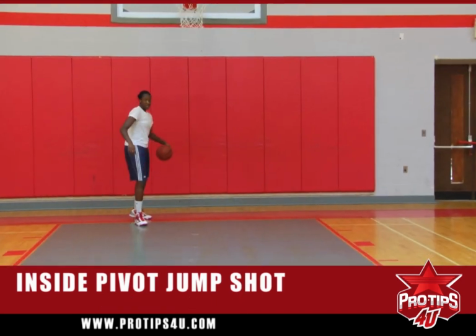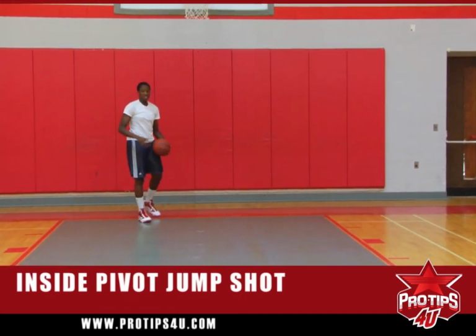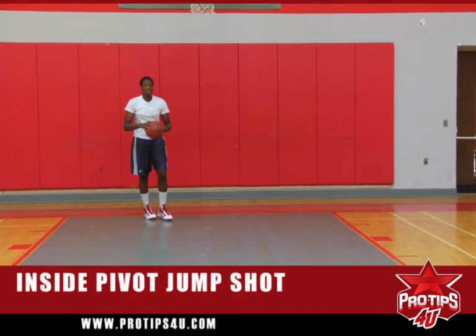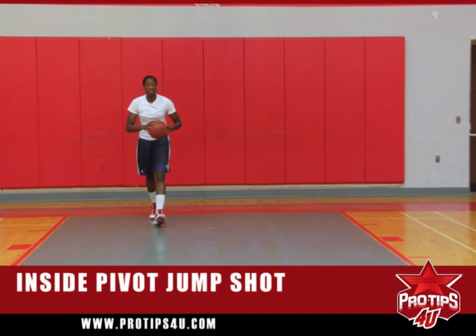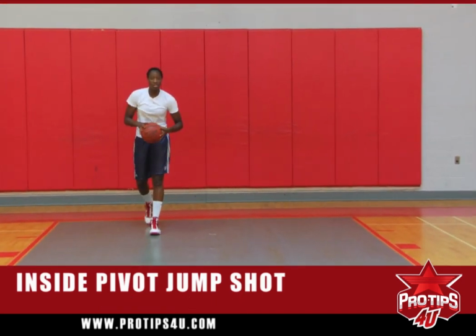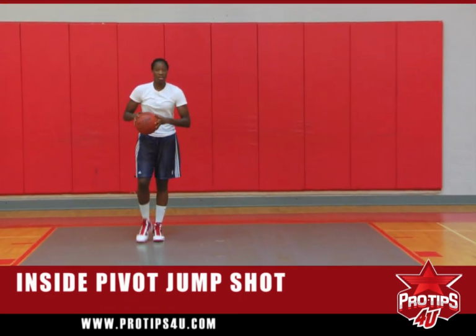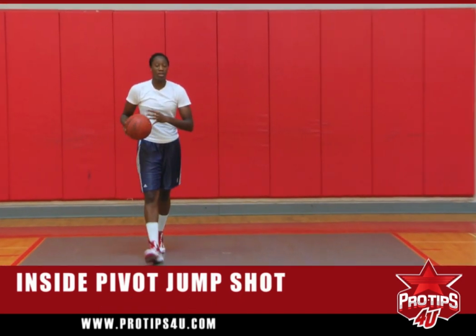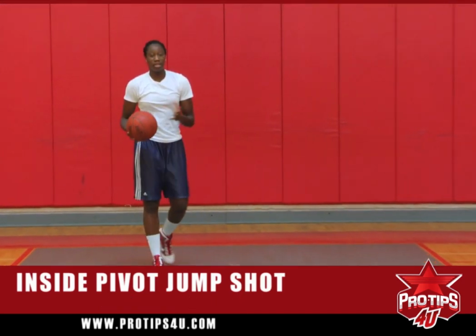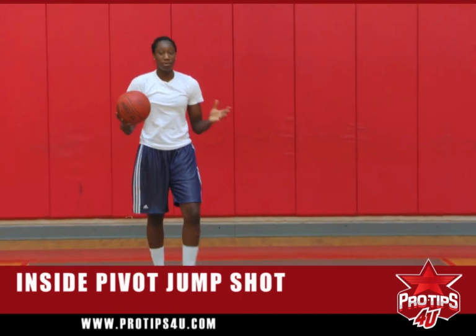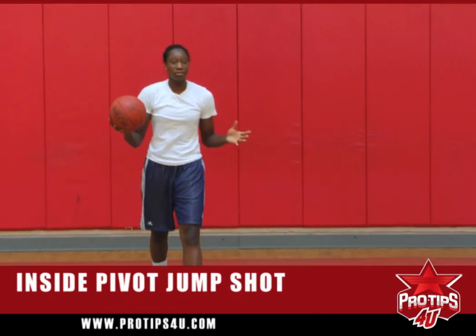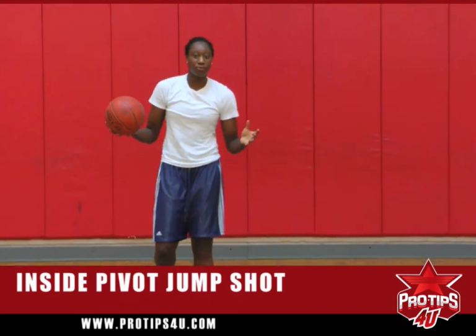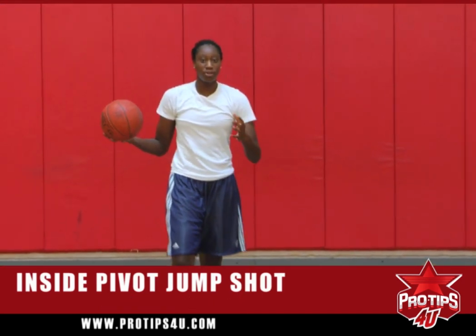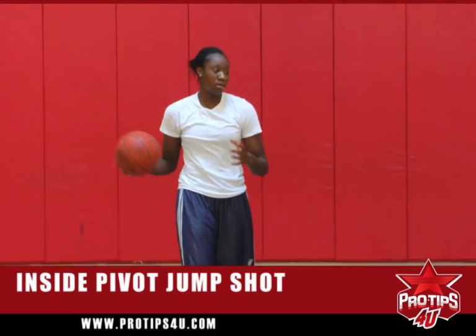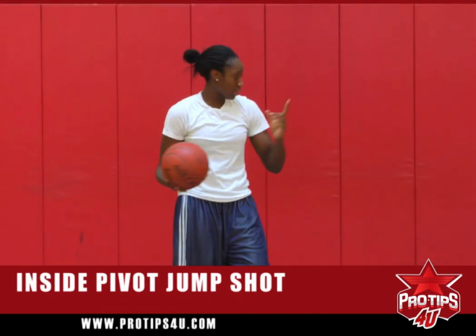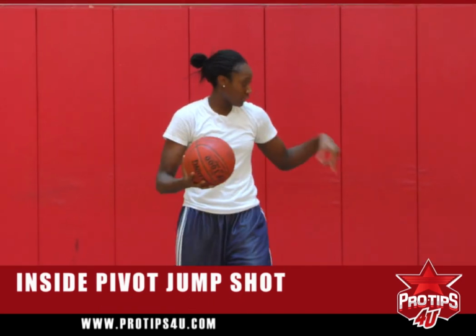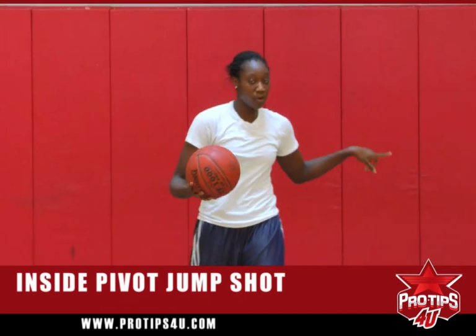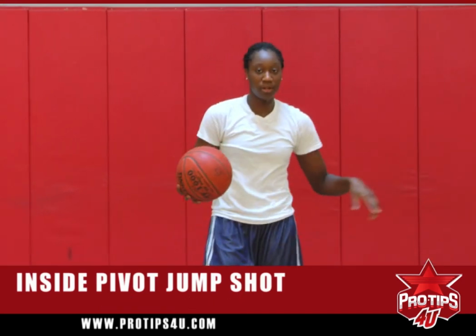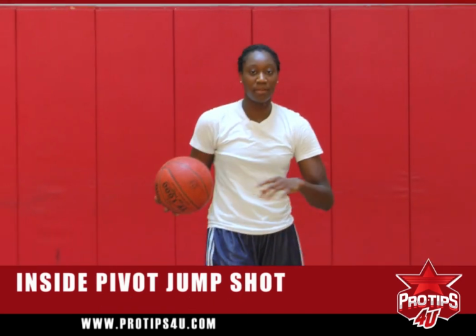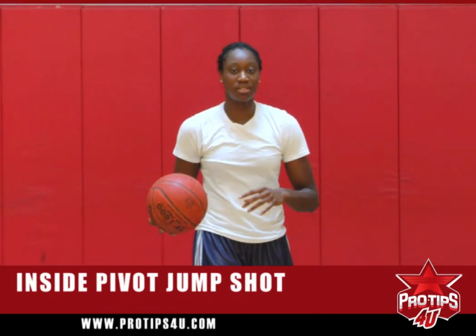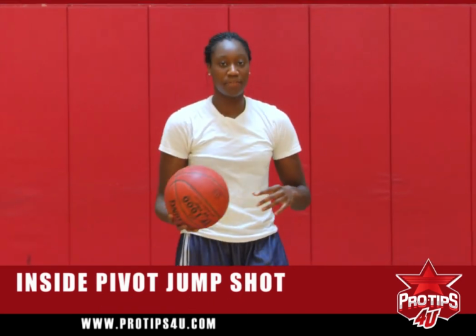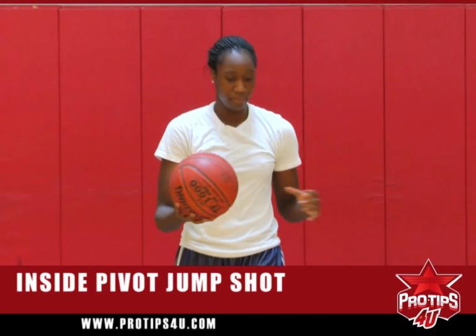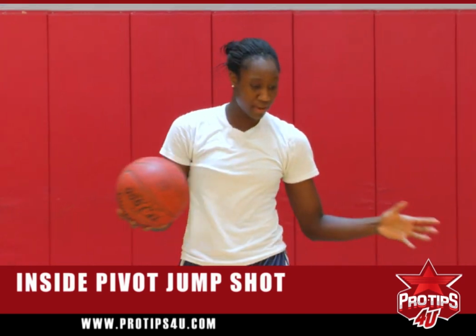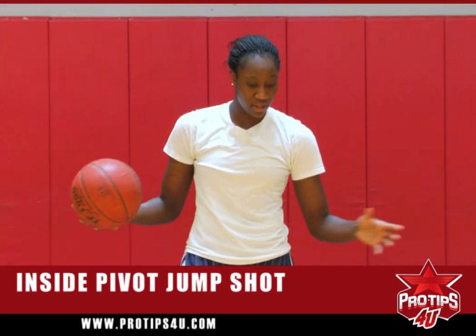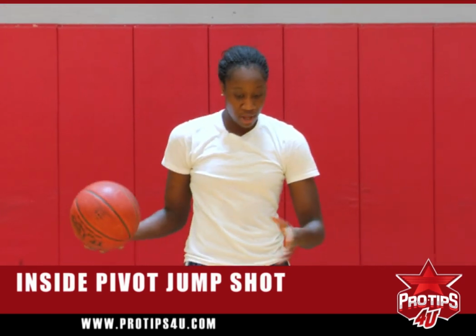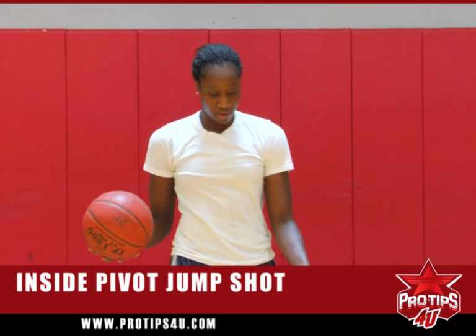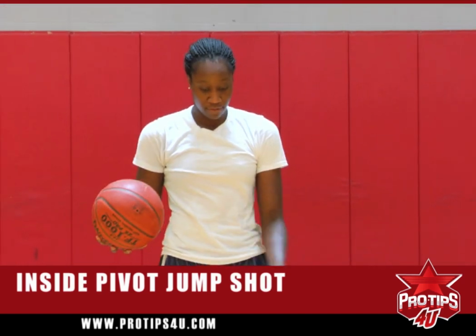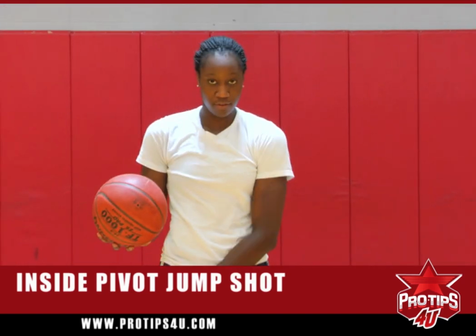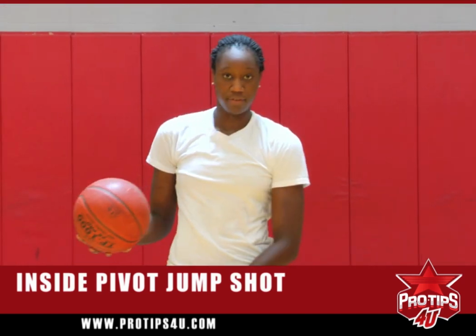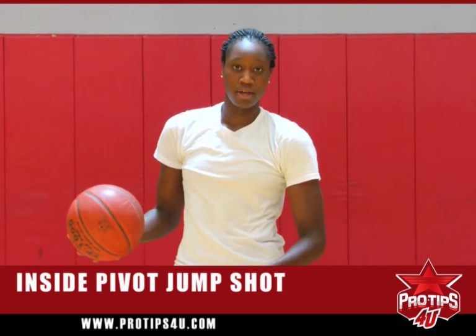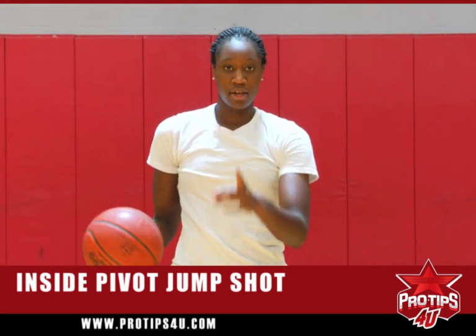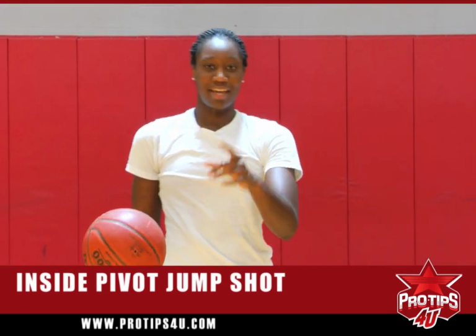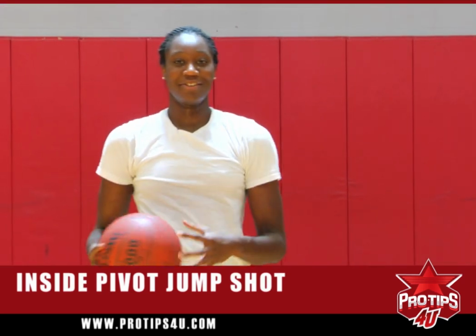I'm Tina Charles, and that's my pro tip for you — opening up on an inside pivot off your left or your right foot. Thank you.